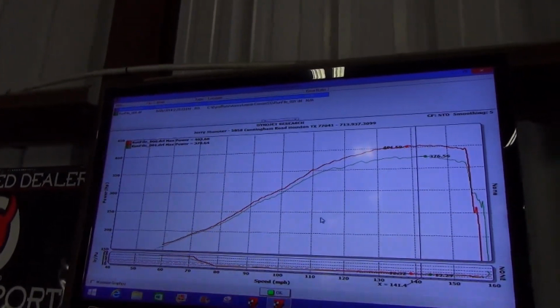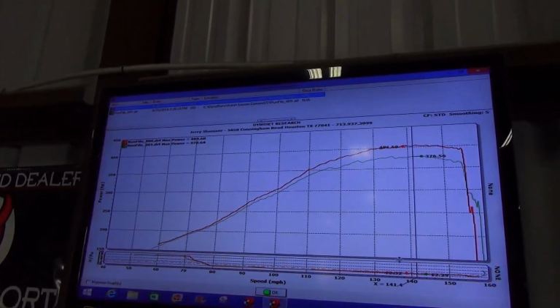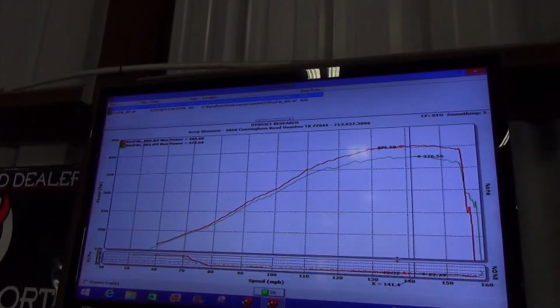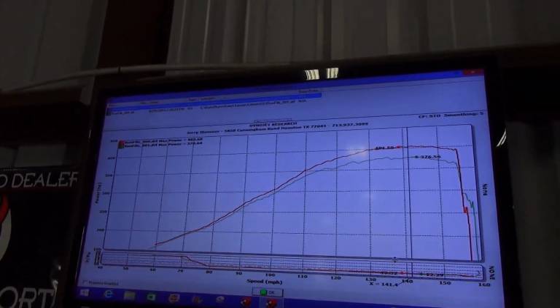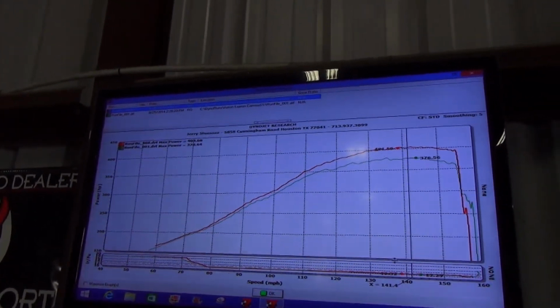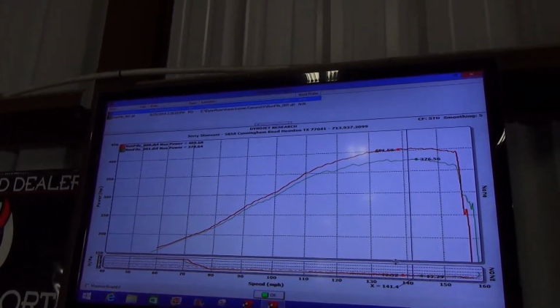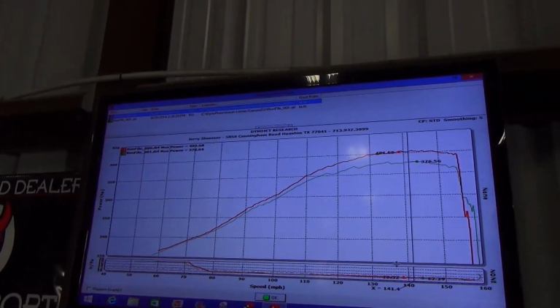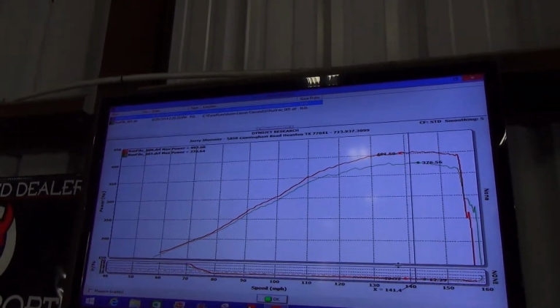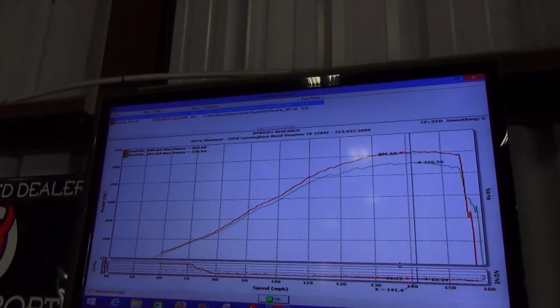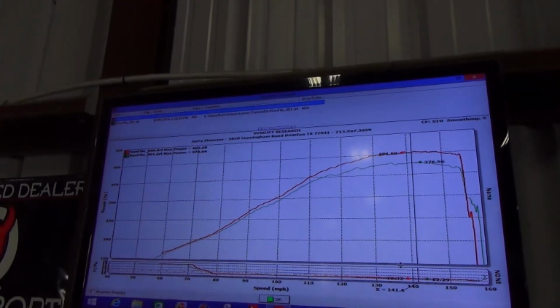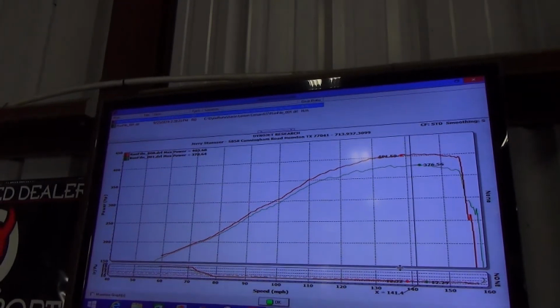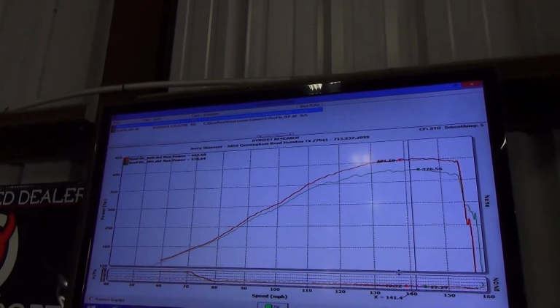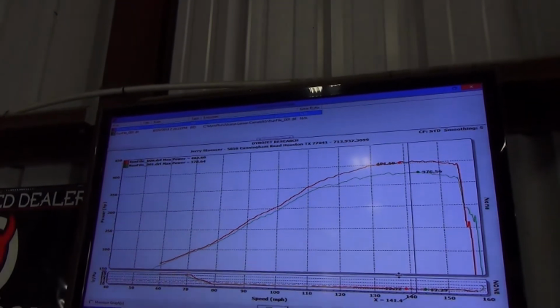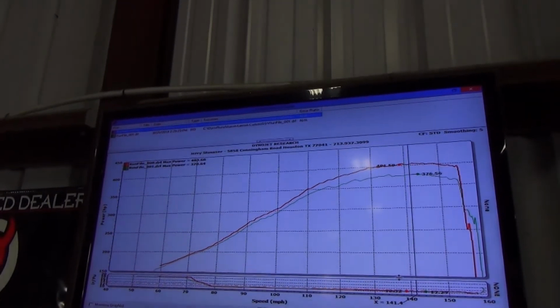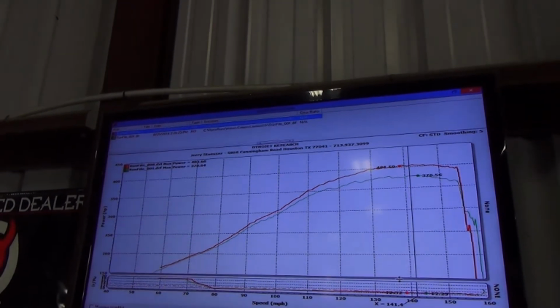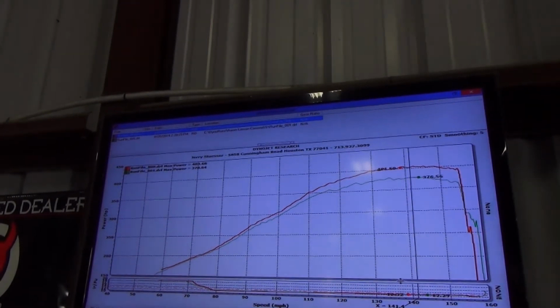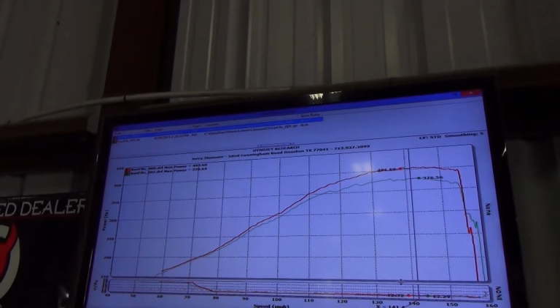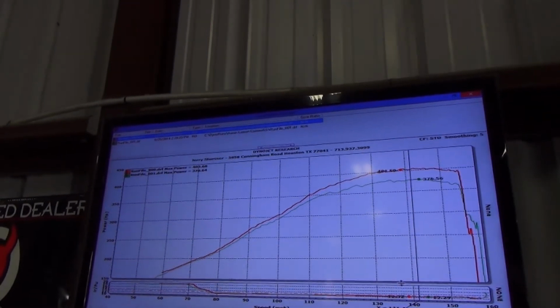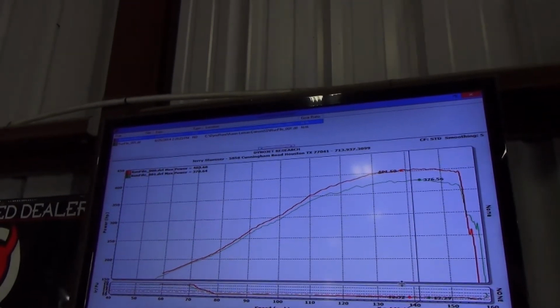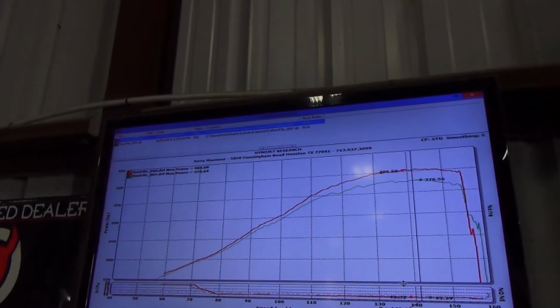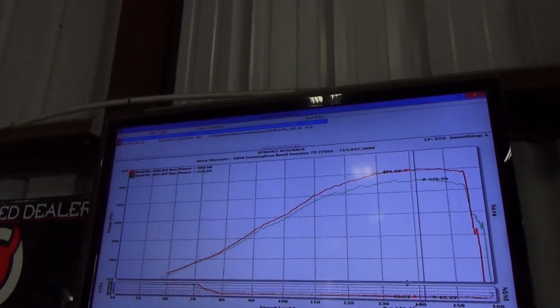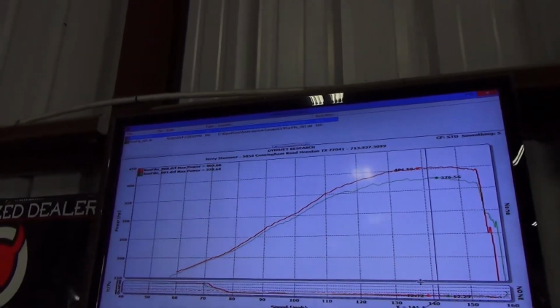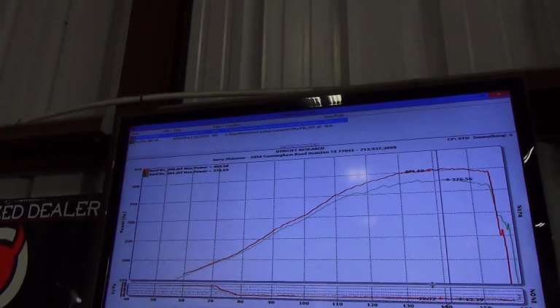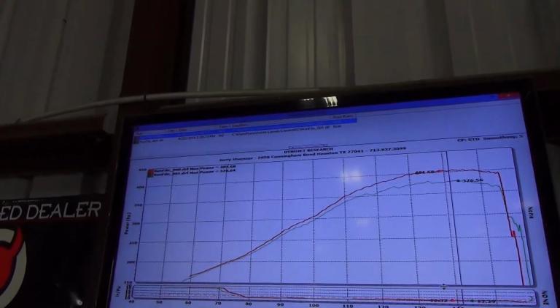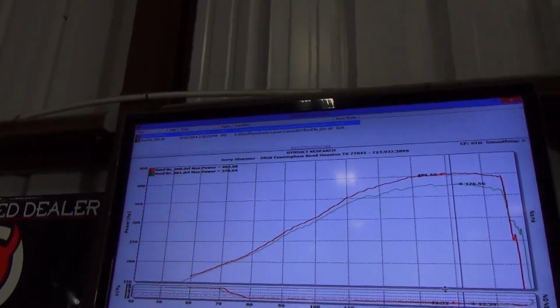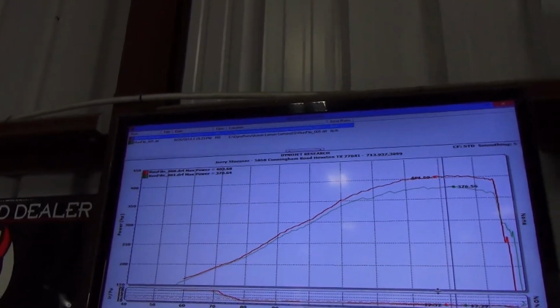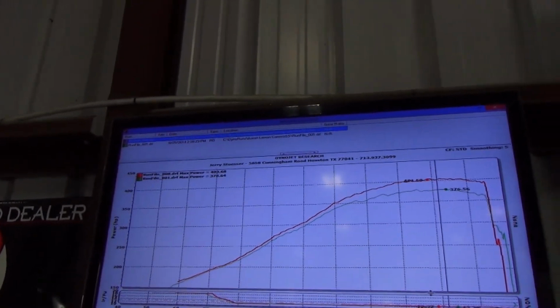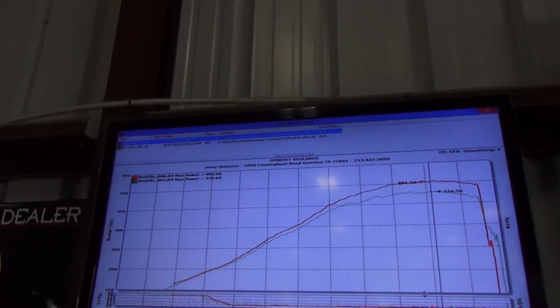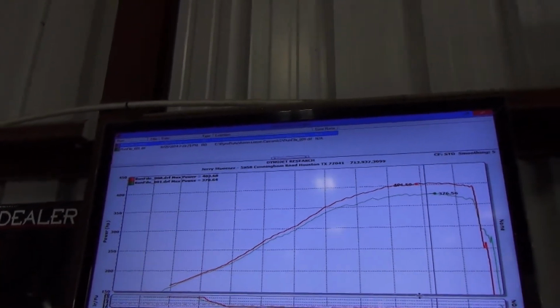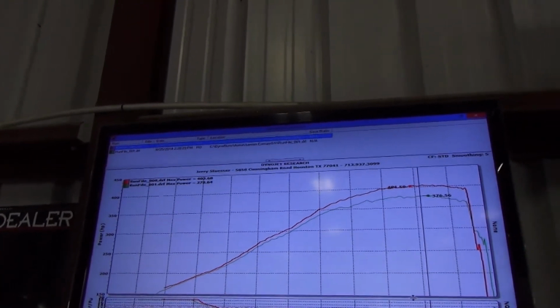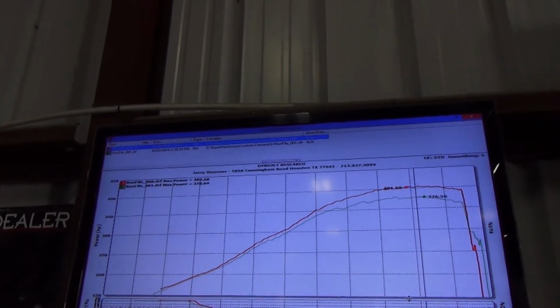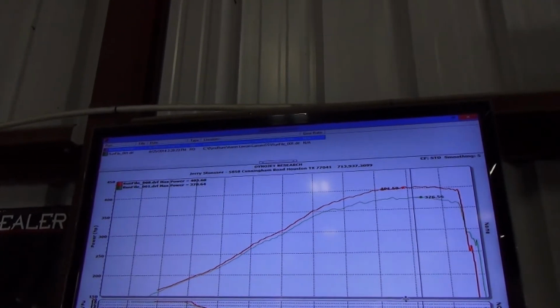That's dope. Yeah, it came in with 378, leaving with 403.